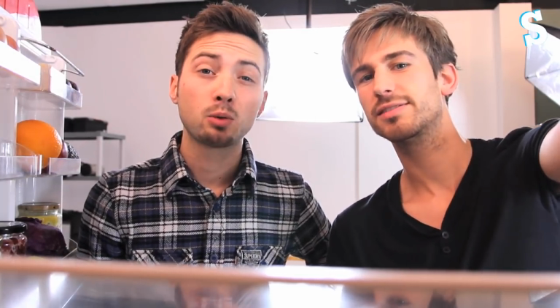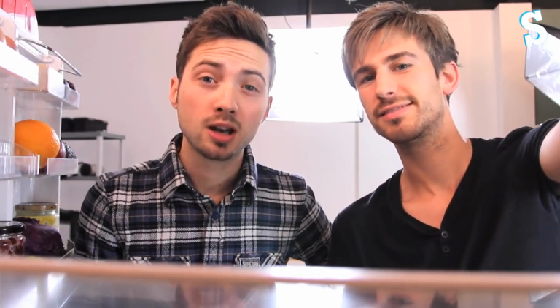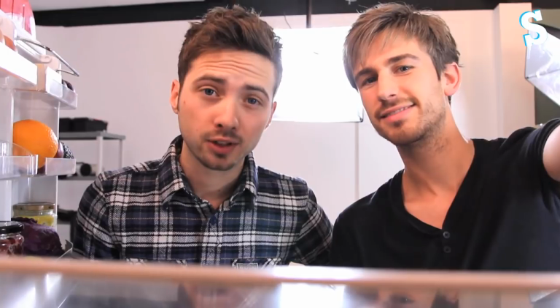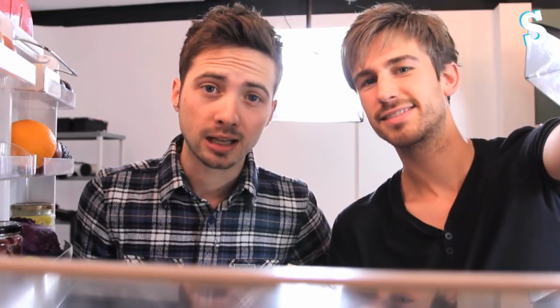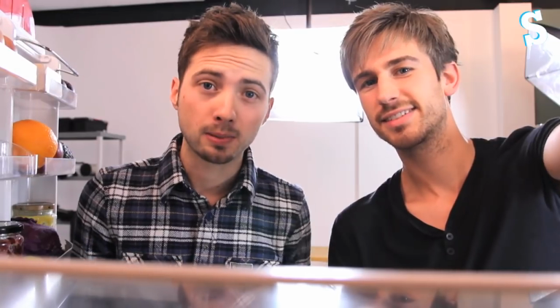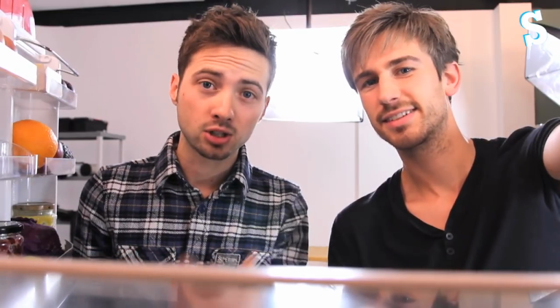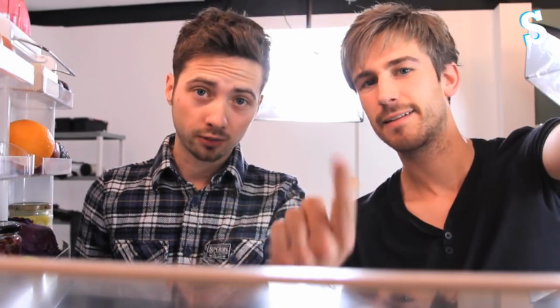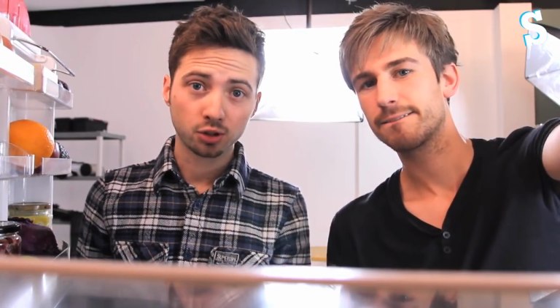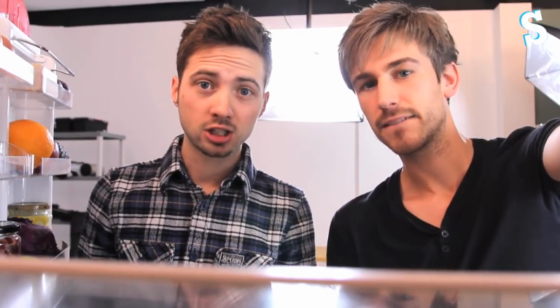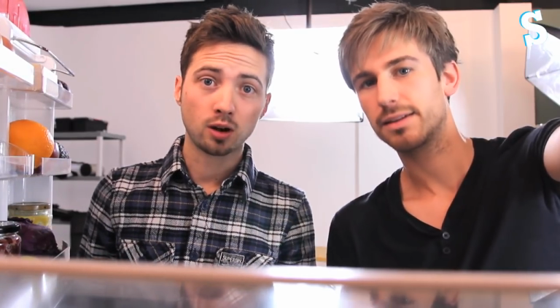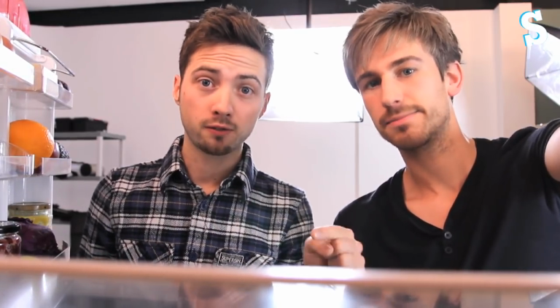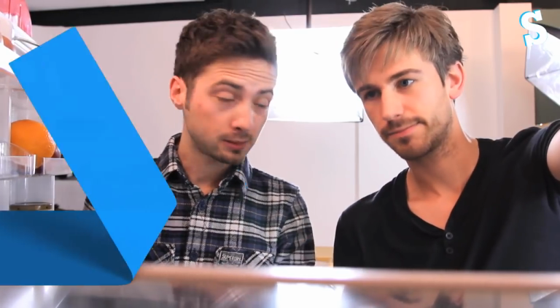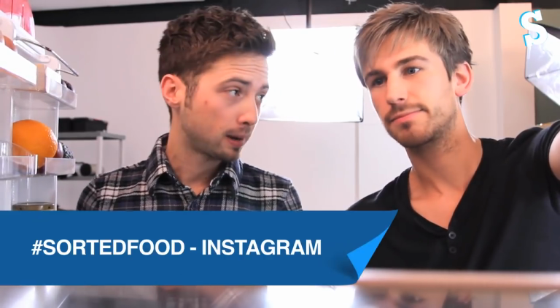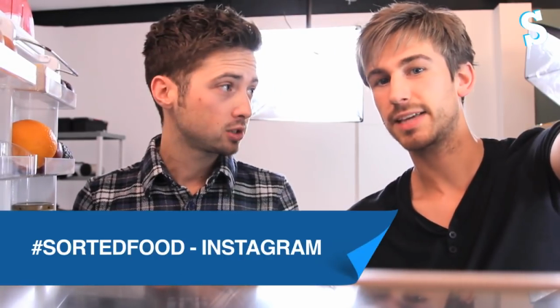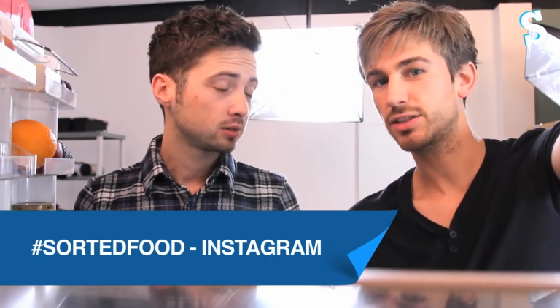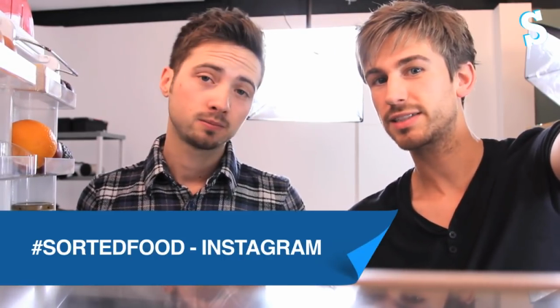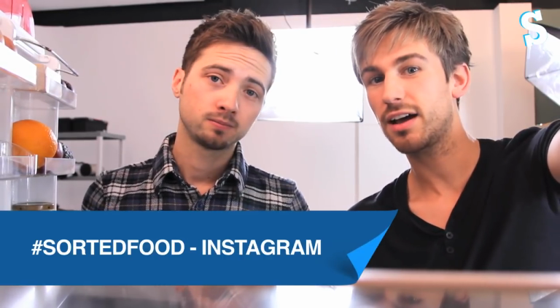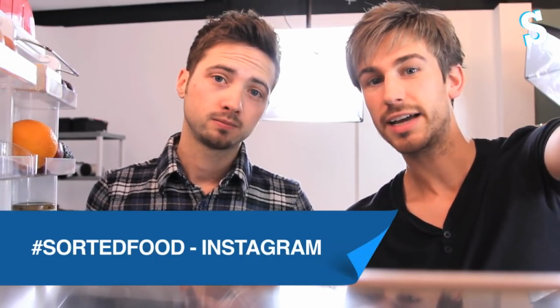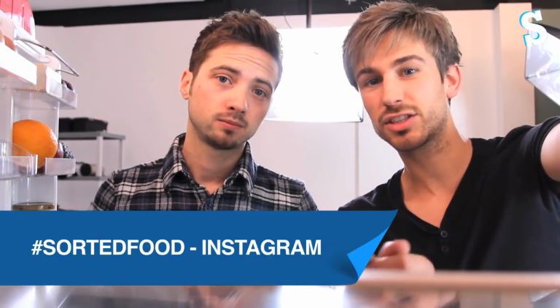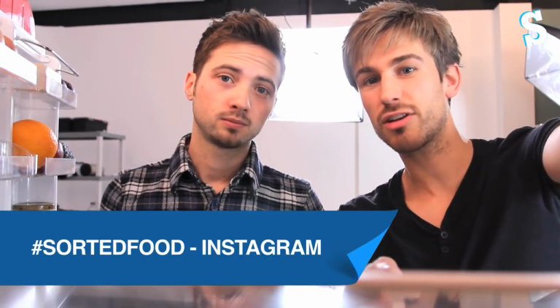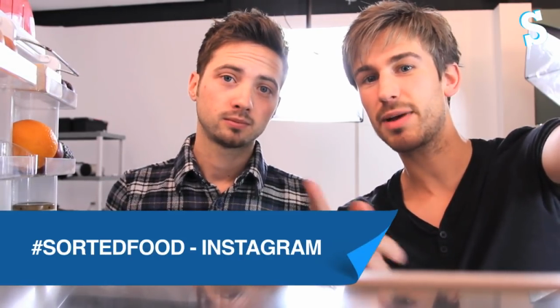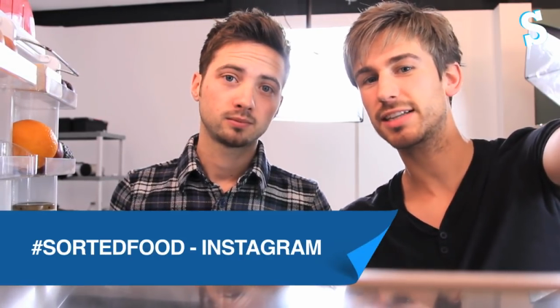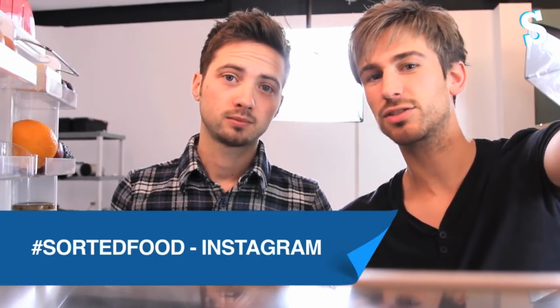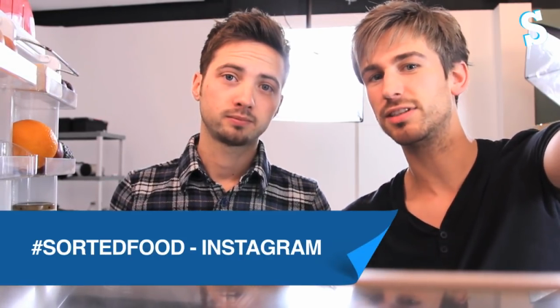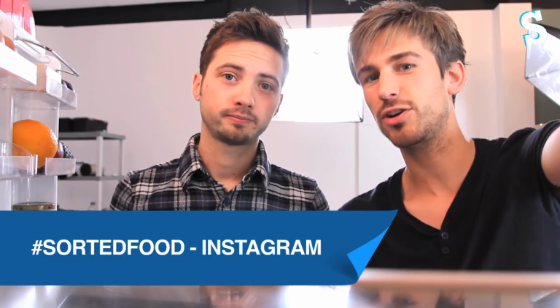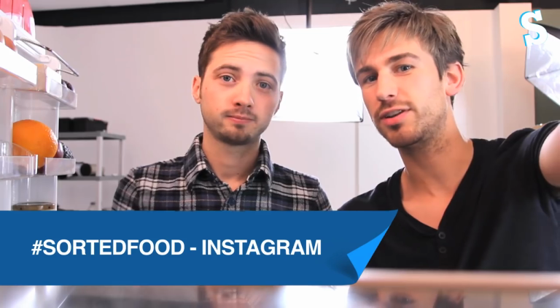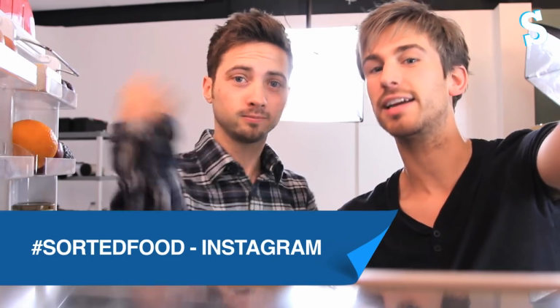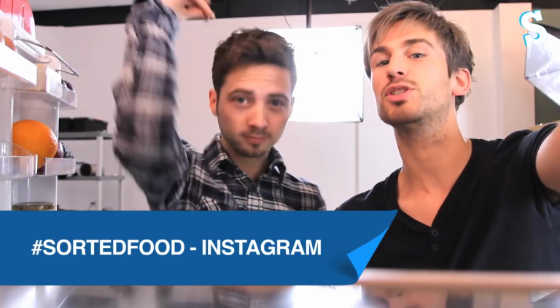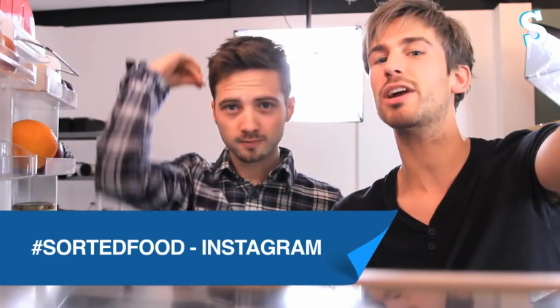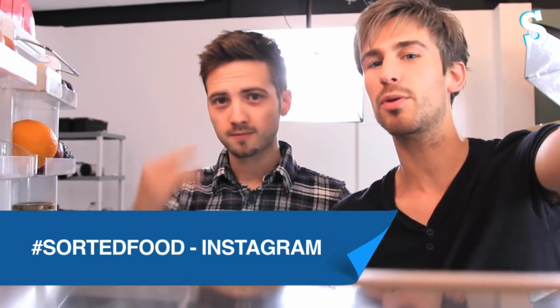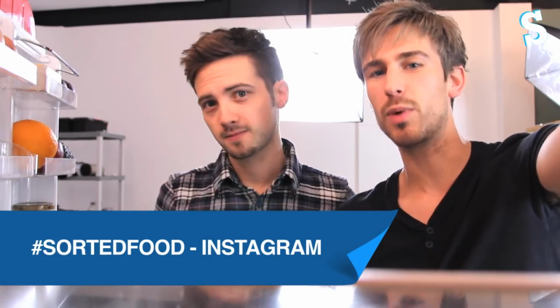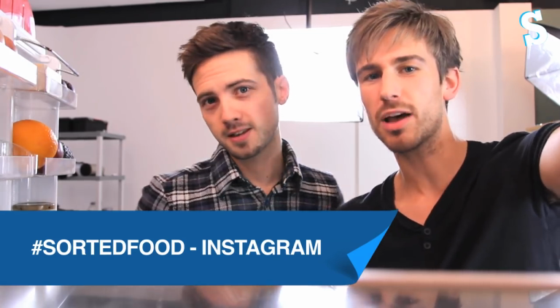We would love to see them, so make sure you send your photos into our Facebook page, Twitter, Instagram — hashtag sortedfood — and then it comes straight up on our website. Booyah.